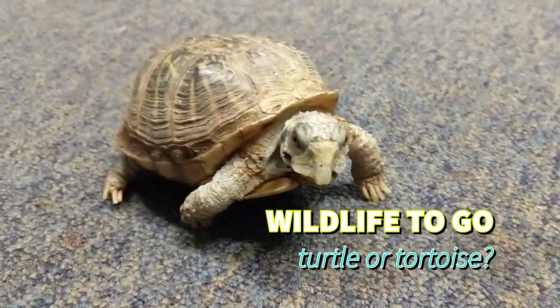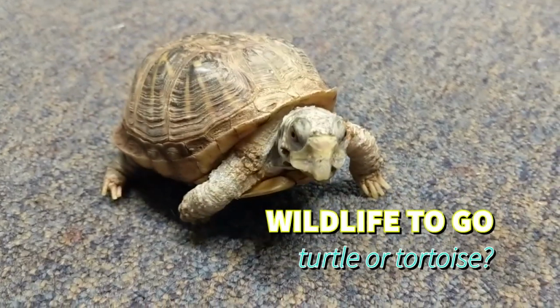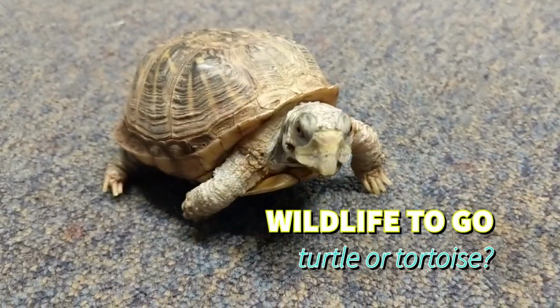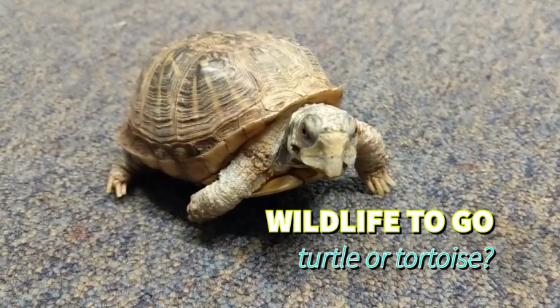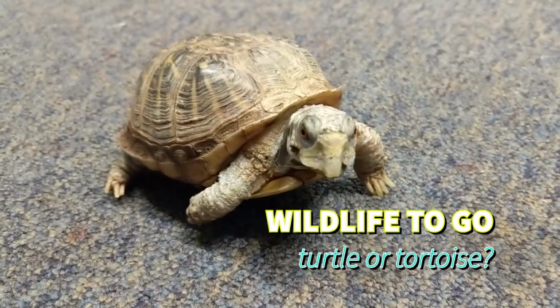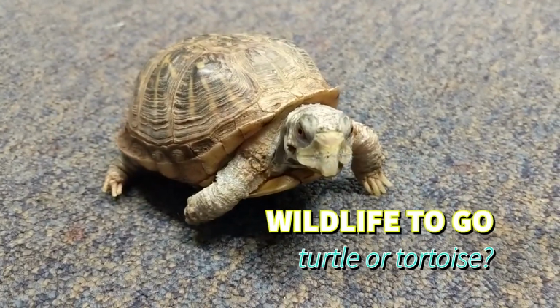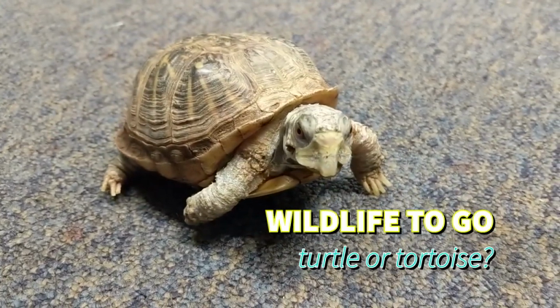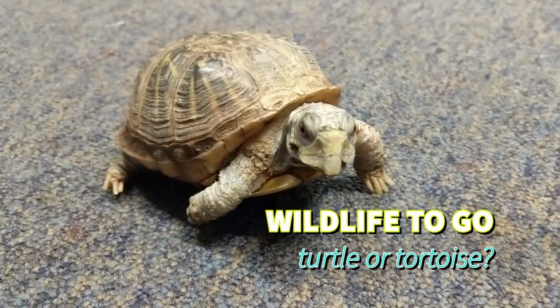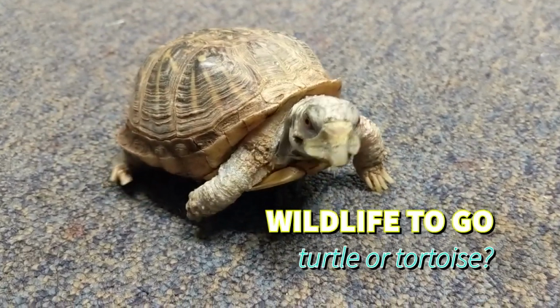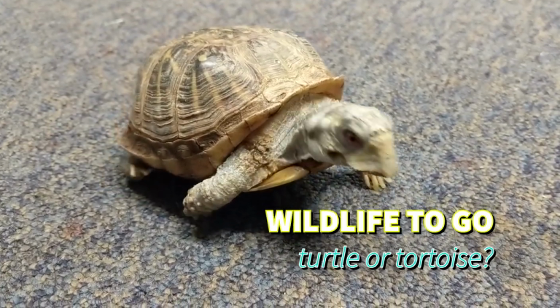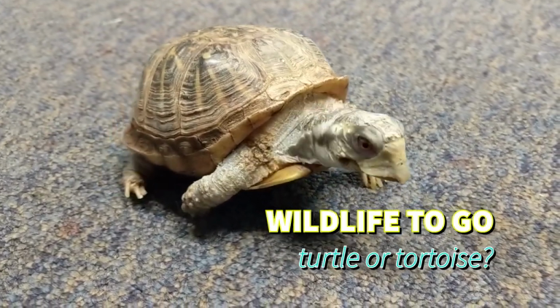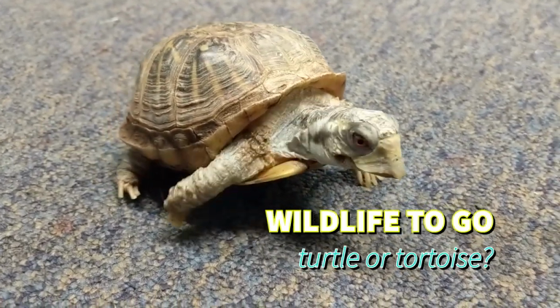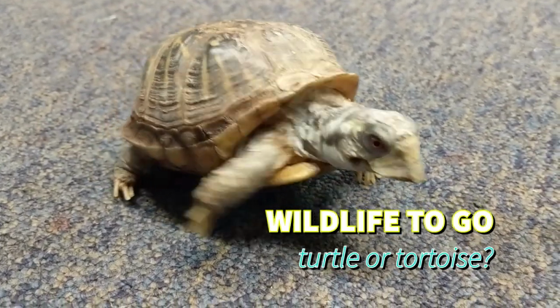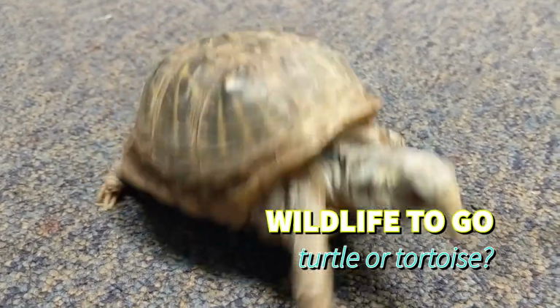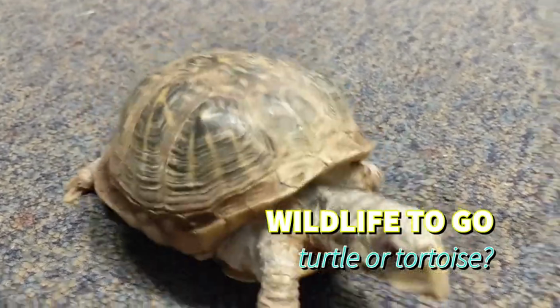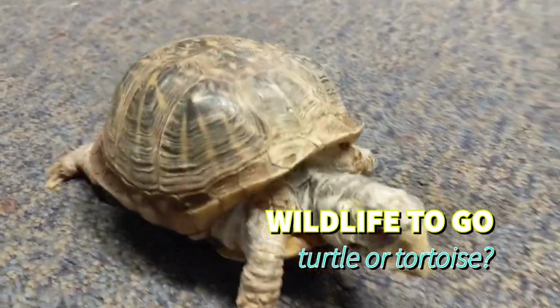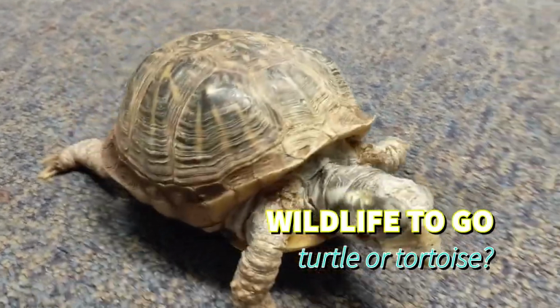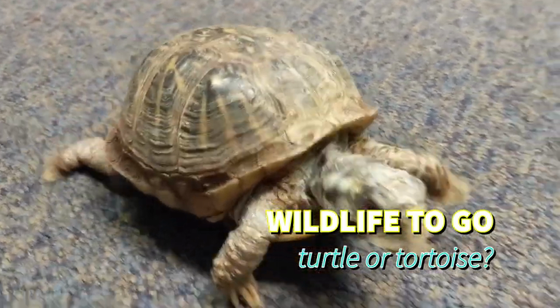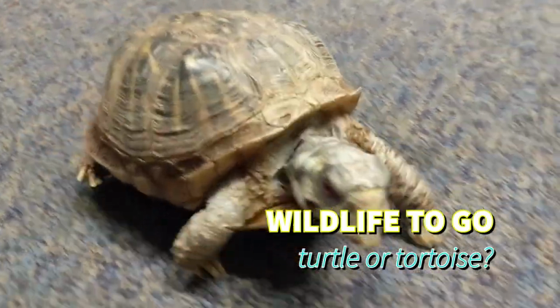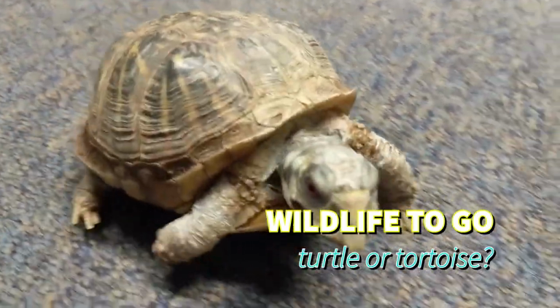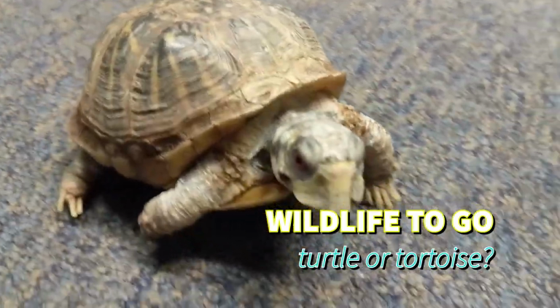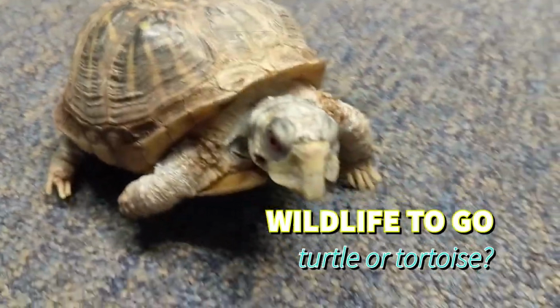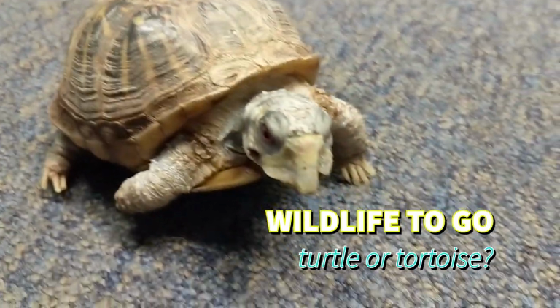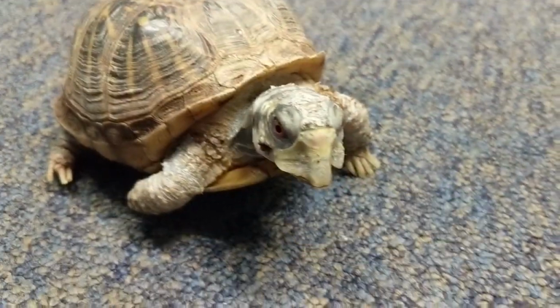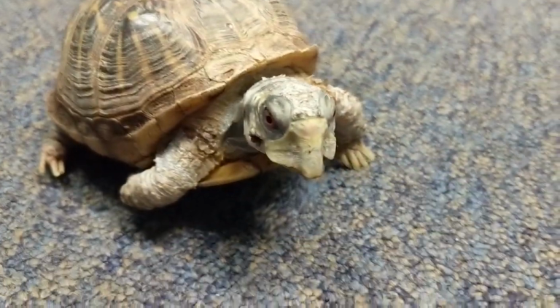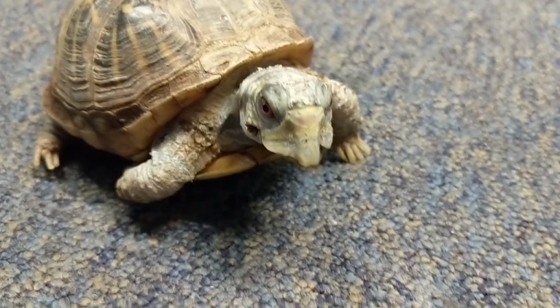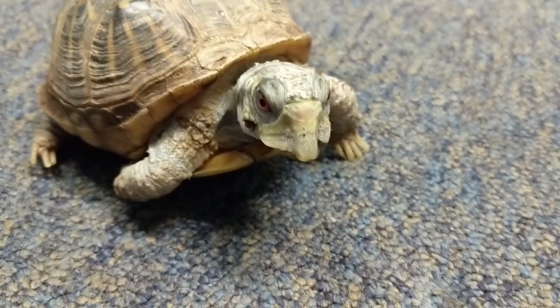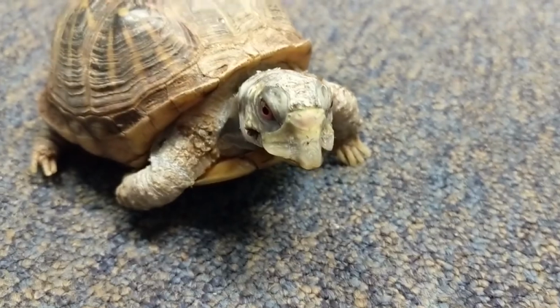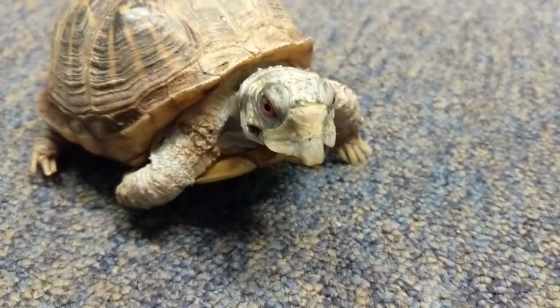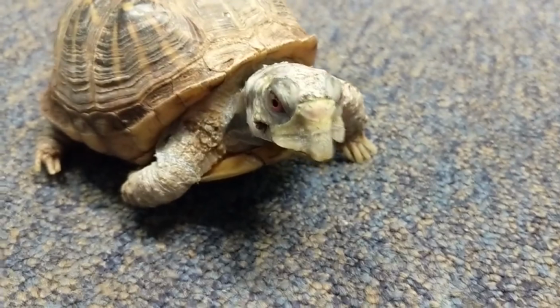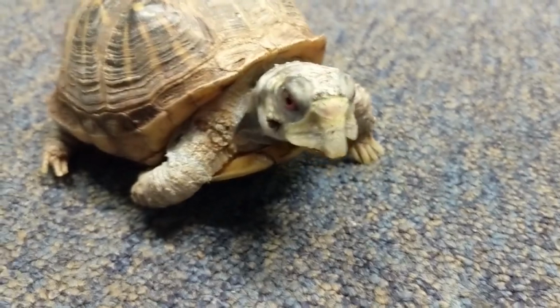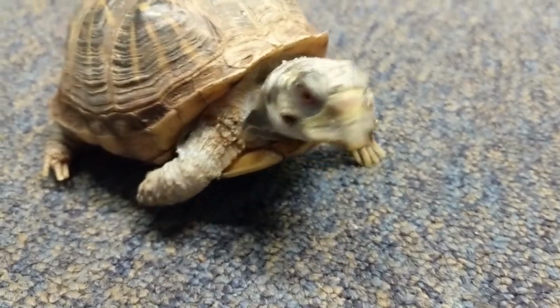Hey everybody, today we are going to be talking about the differences between turtles and tortoises.